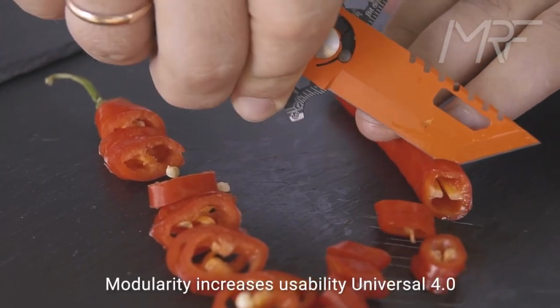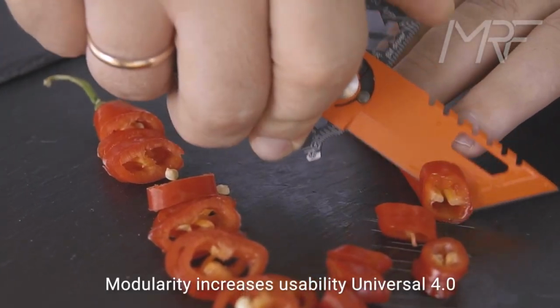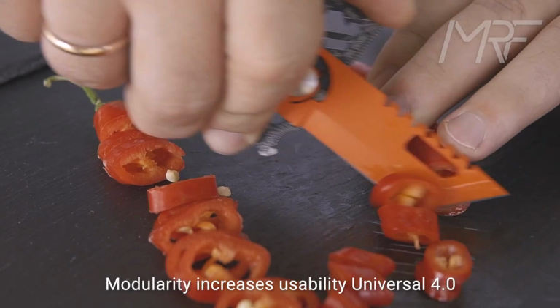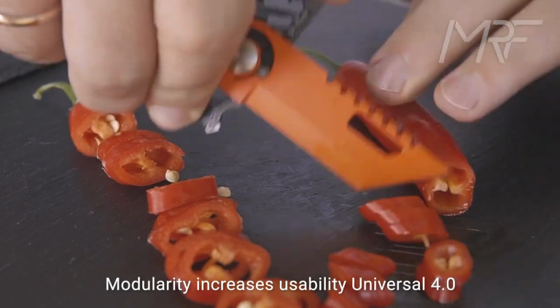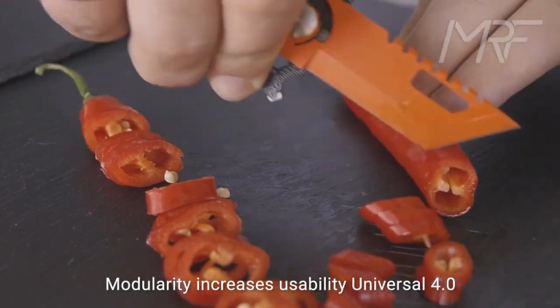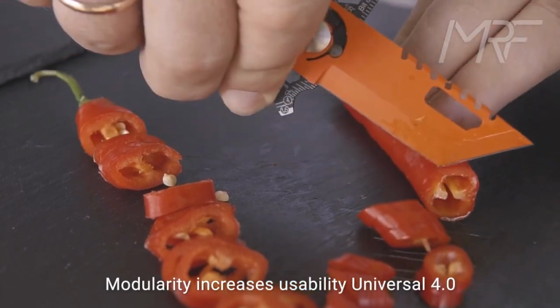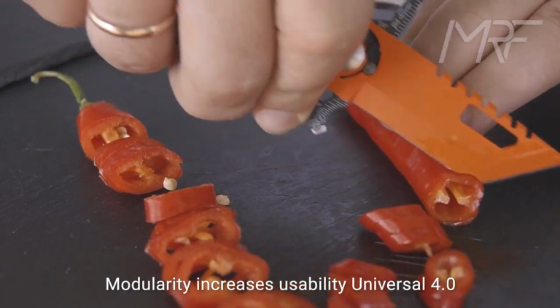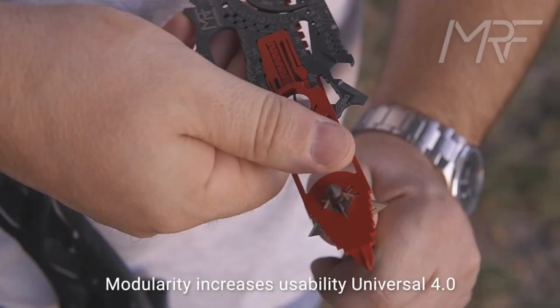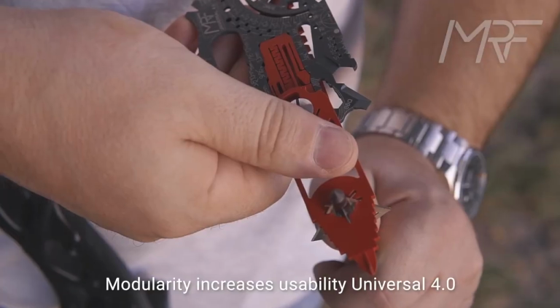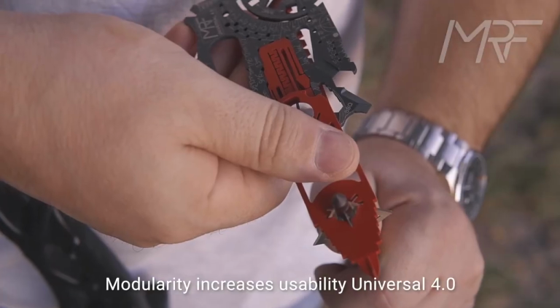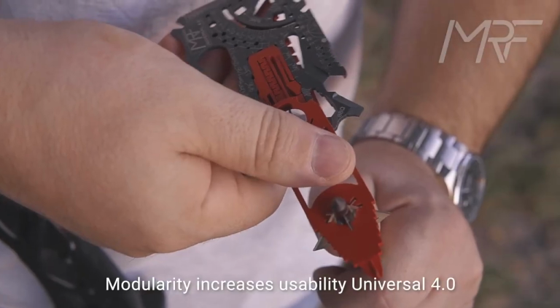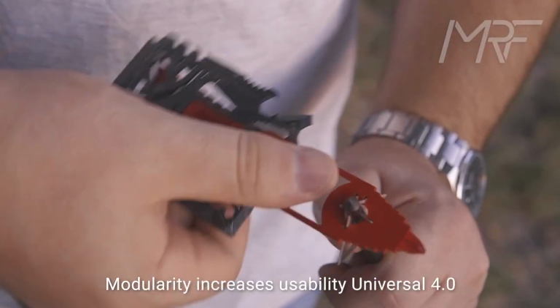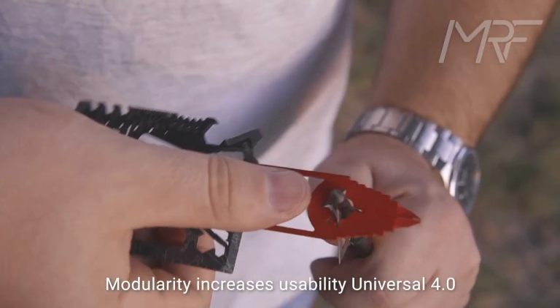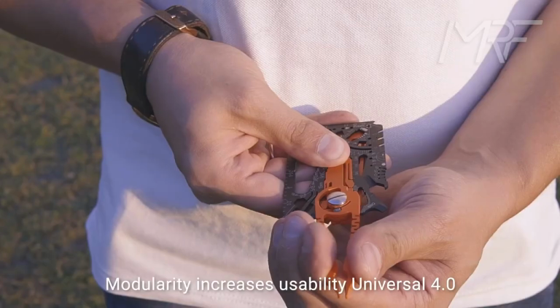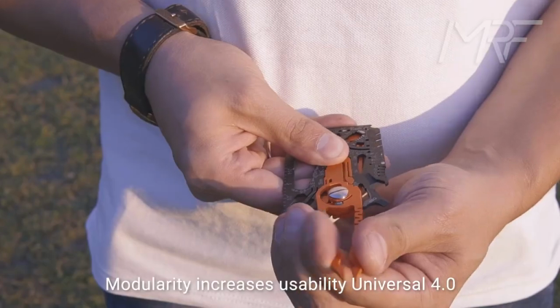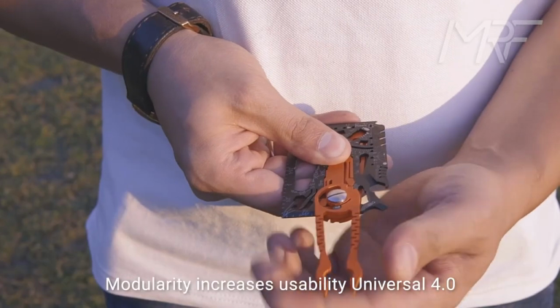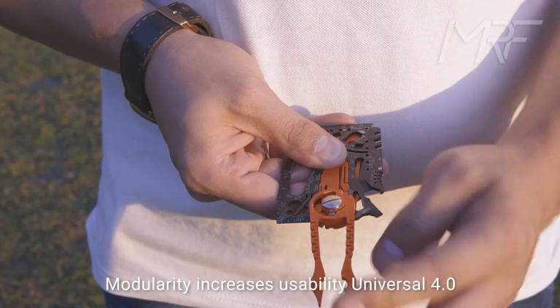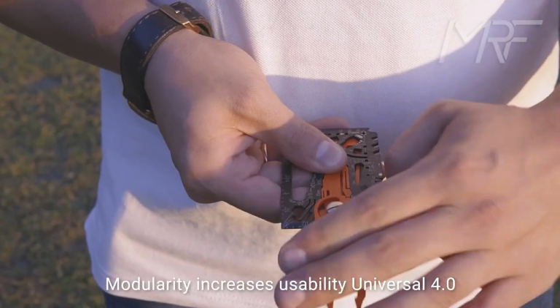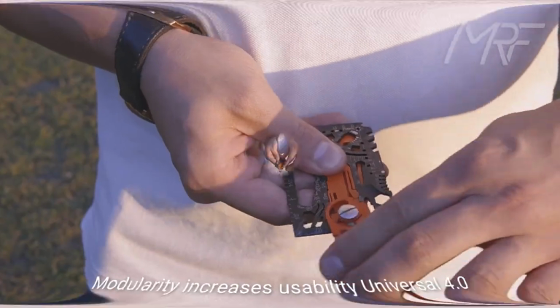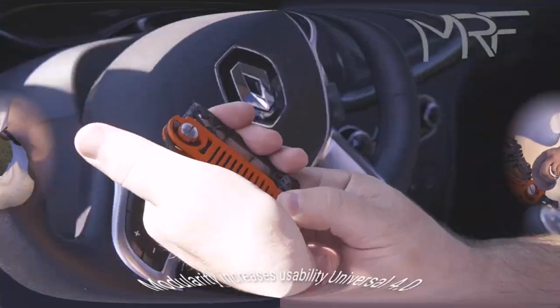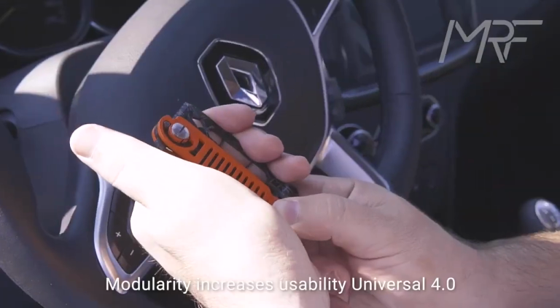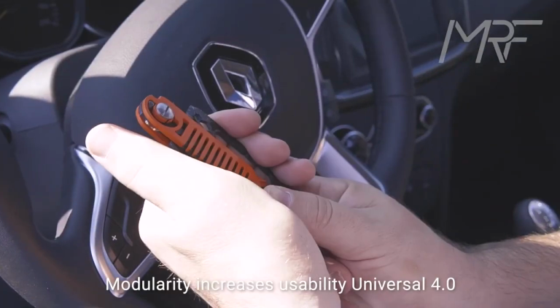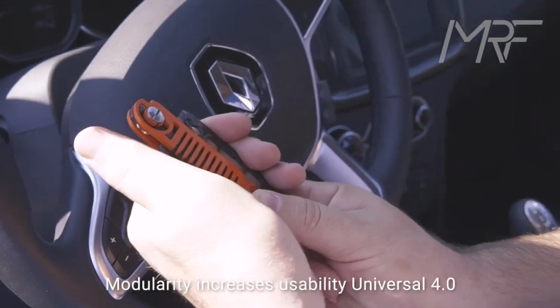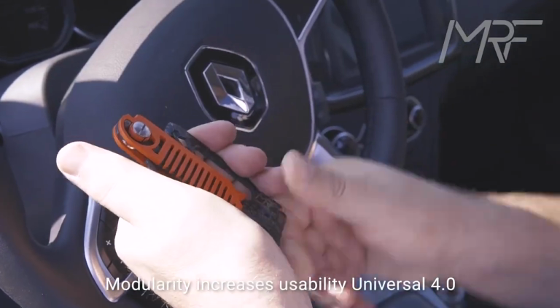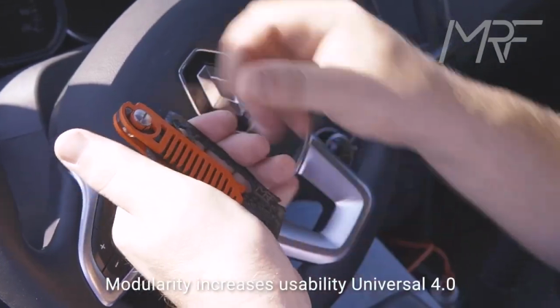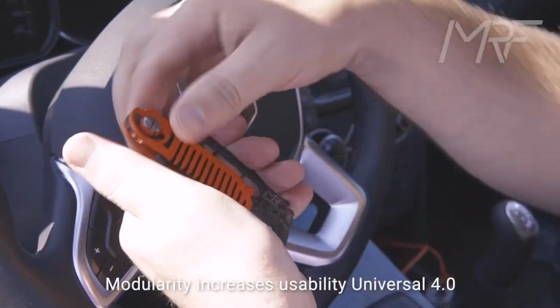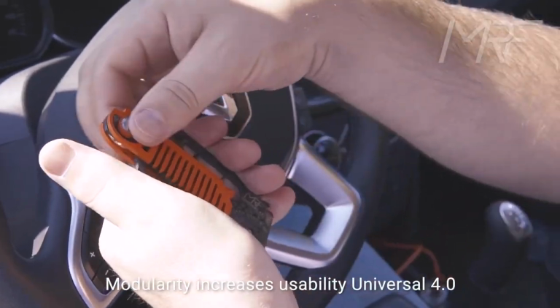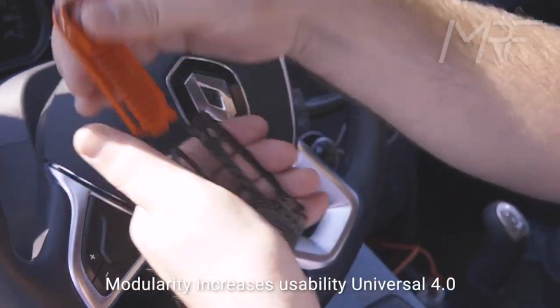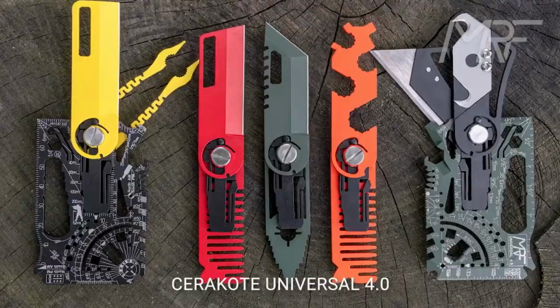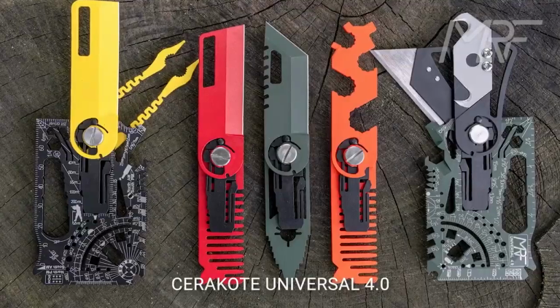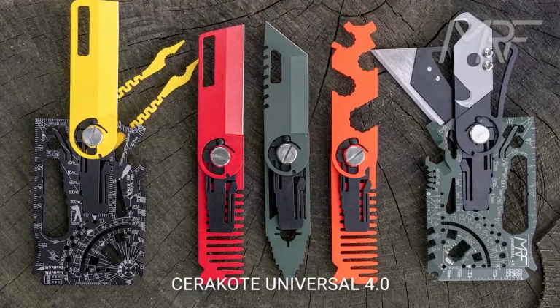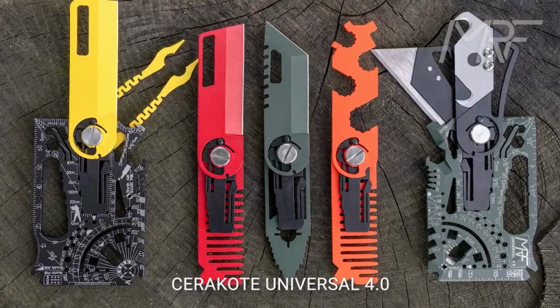So go ahead, get your Universal Titanium Multi-Tool today, and never be without the tools you need again.